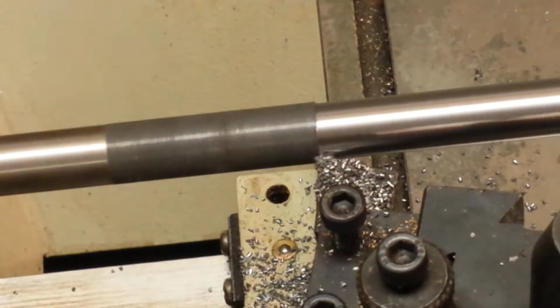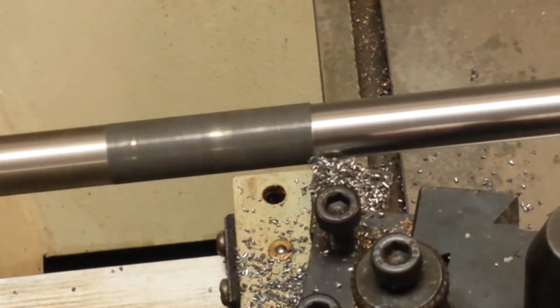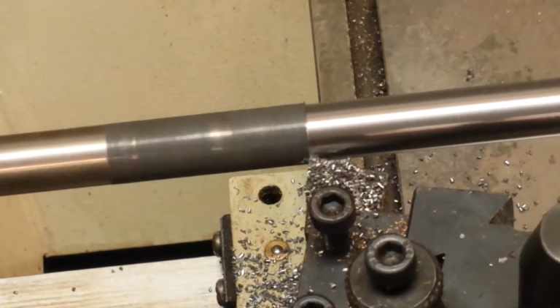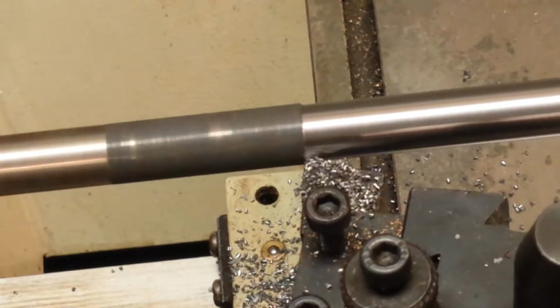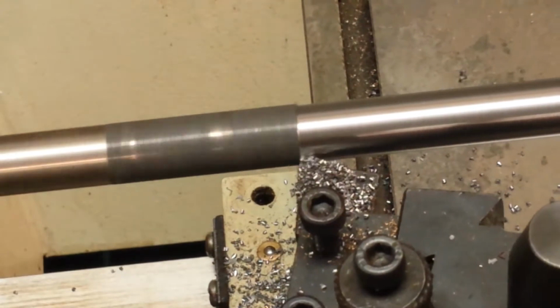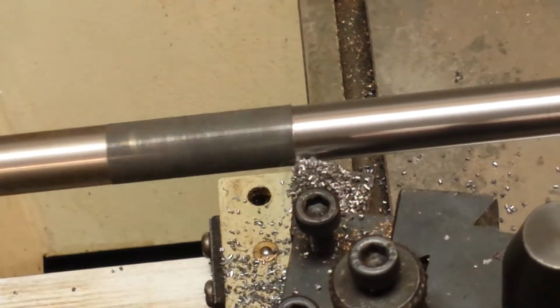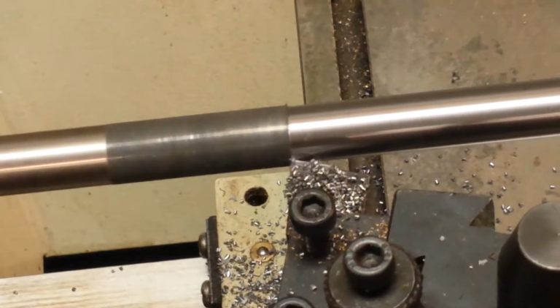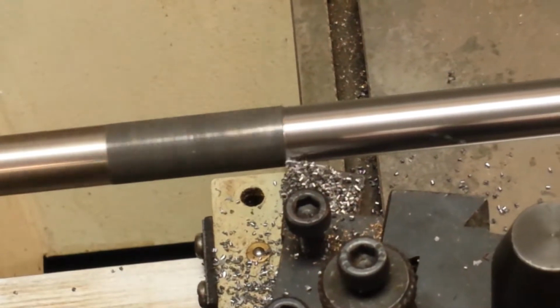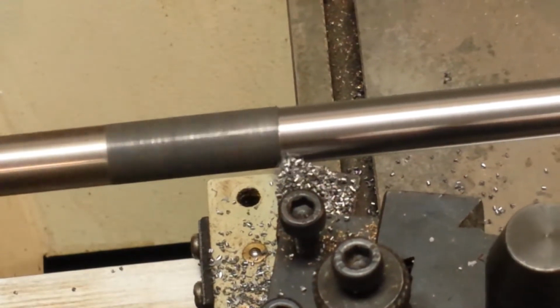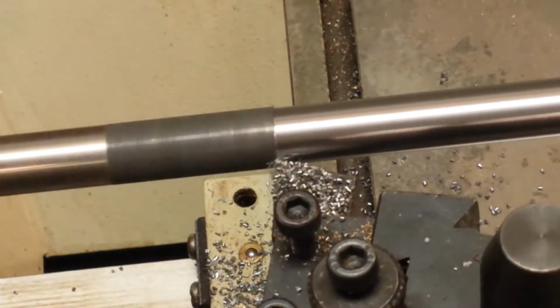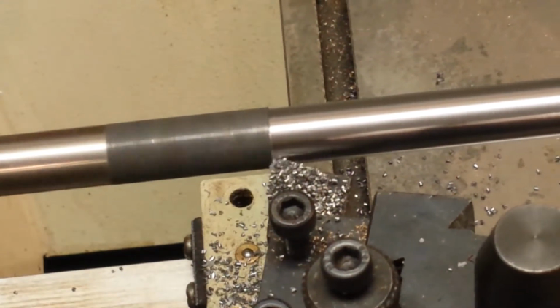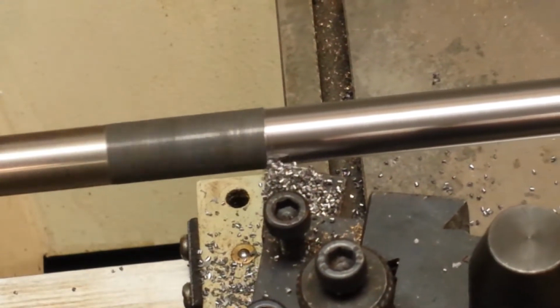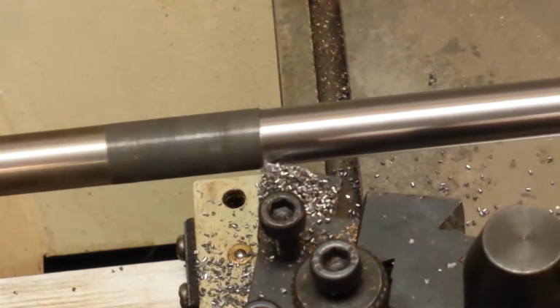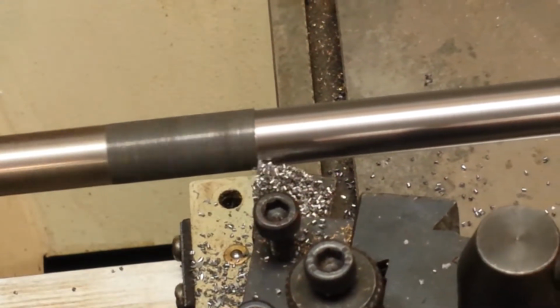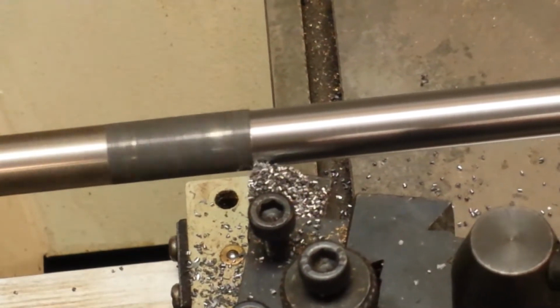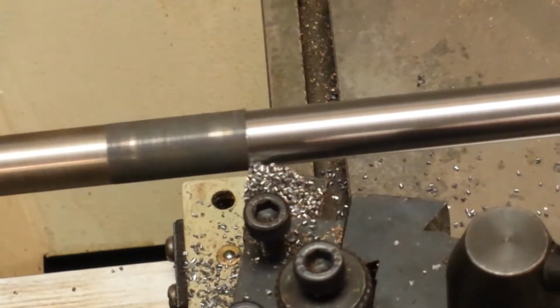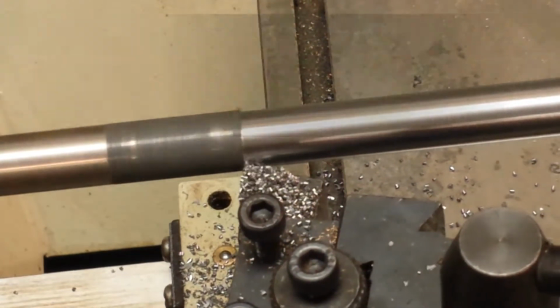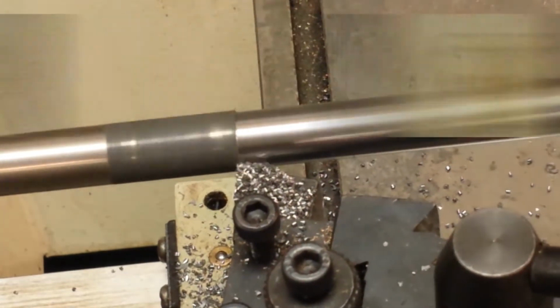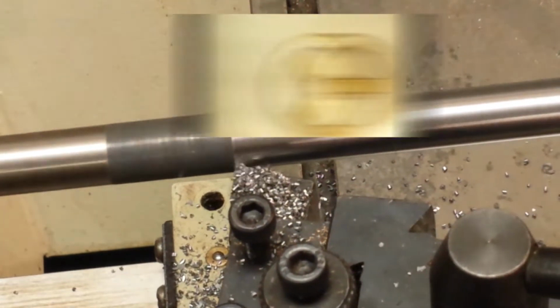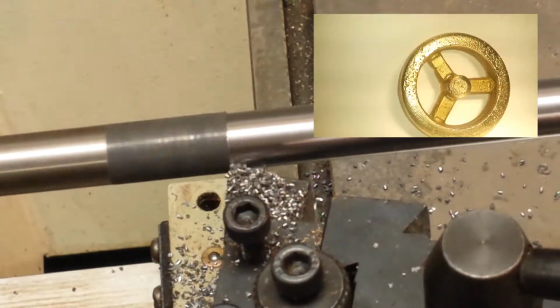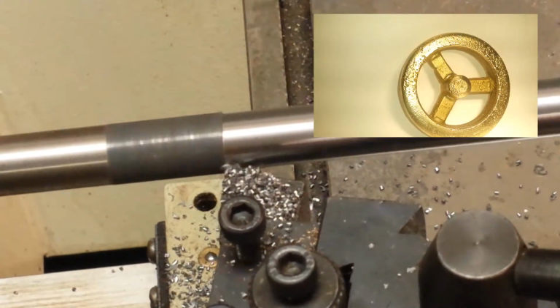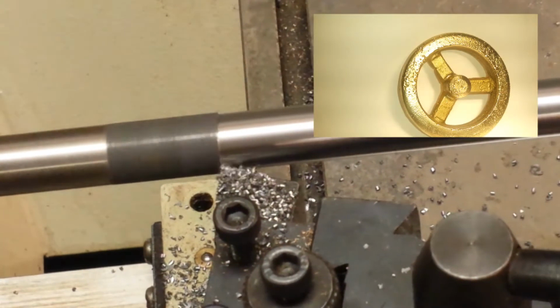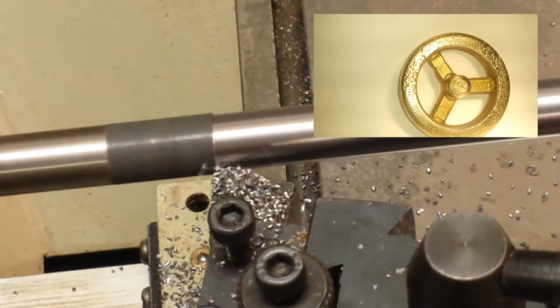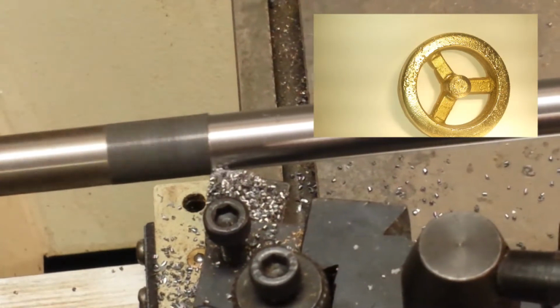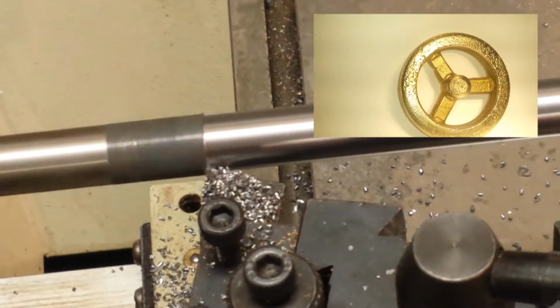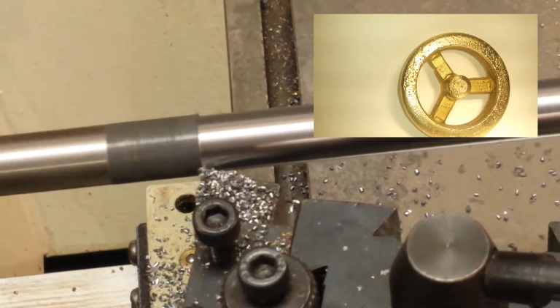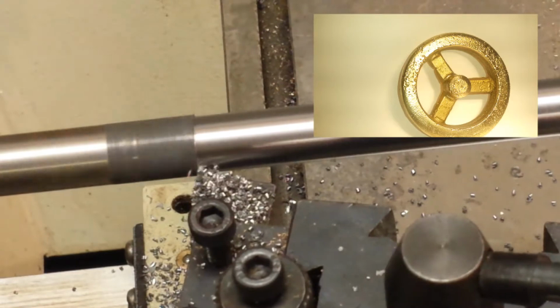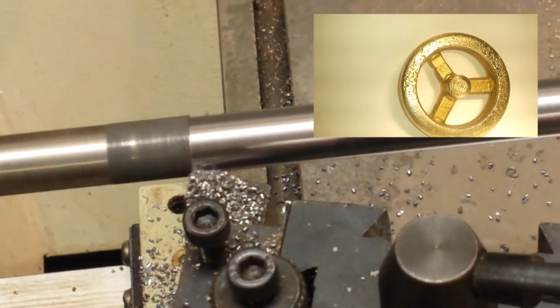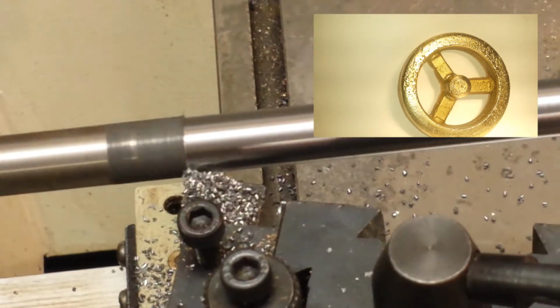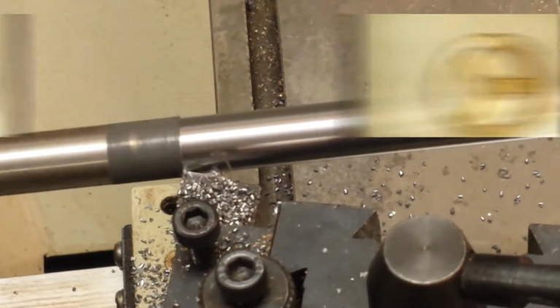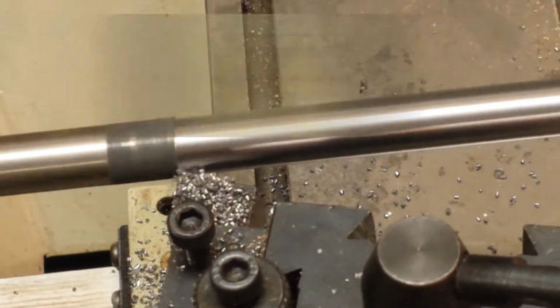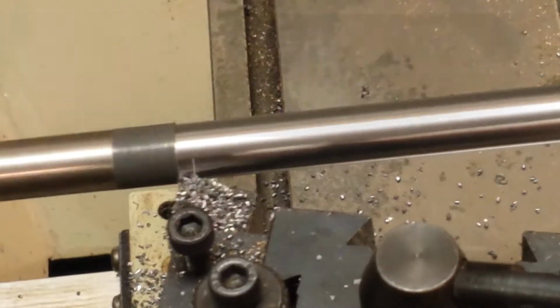The next project I'm considering doing is taking one of the flywheels off the steam engine and turning it into a gyroscope.